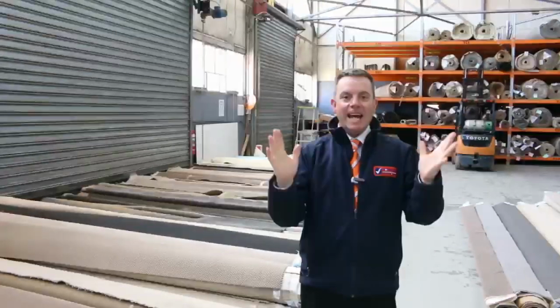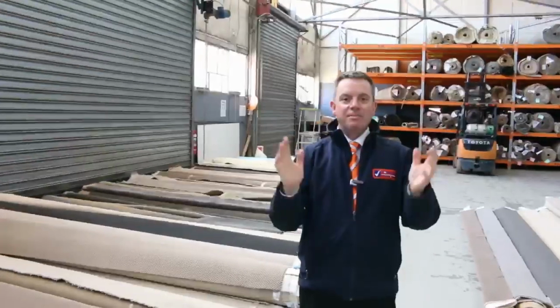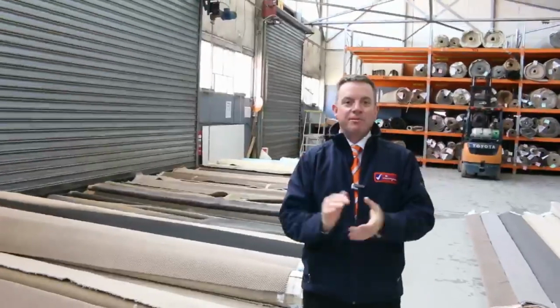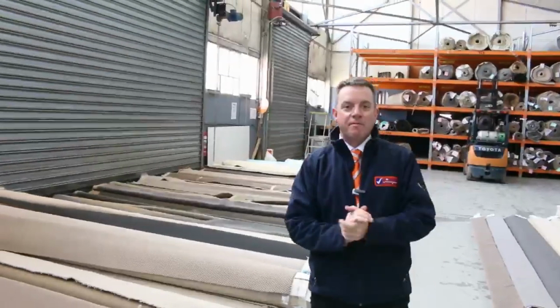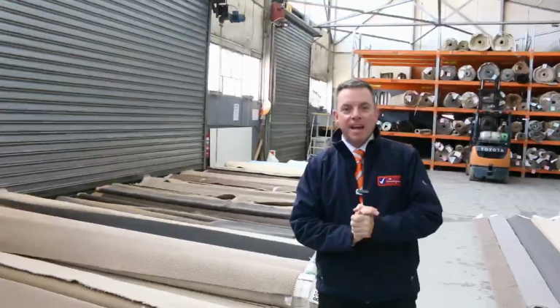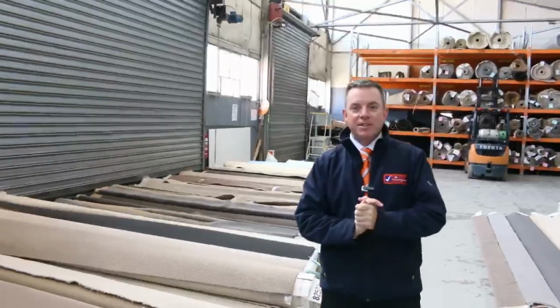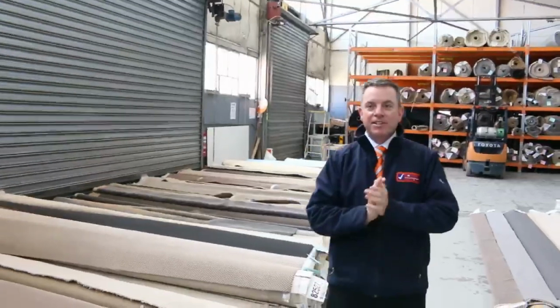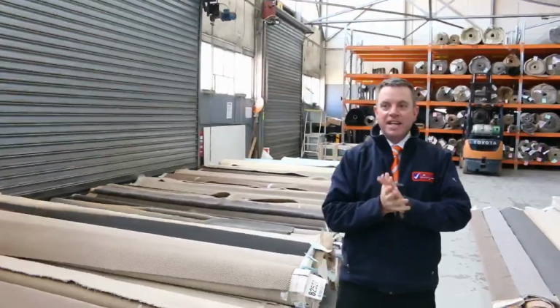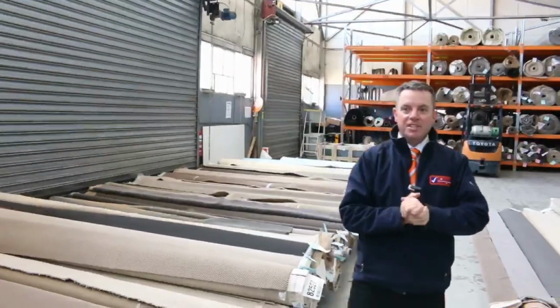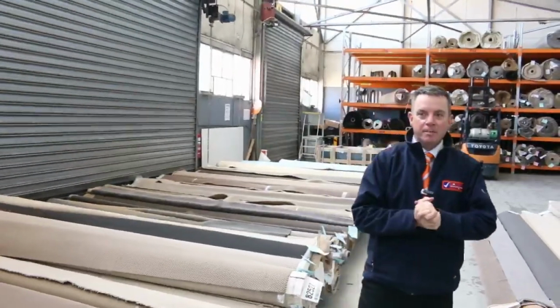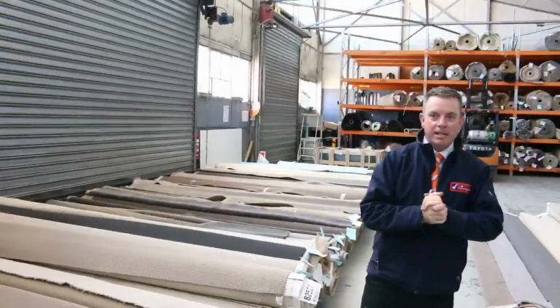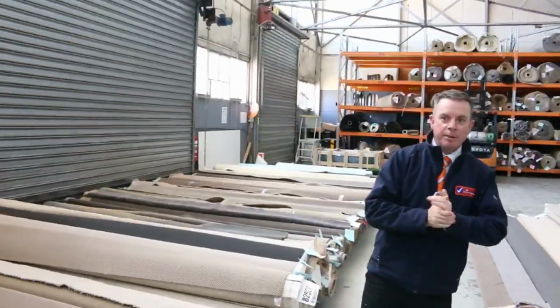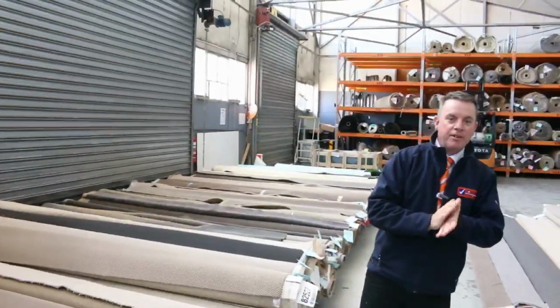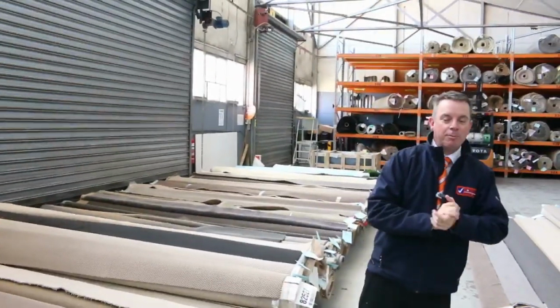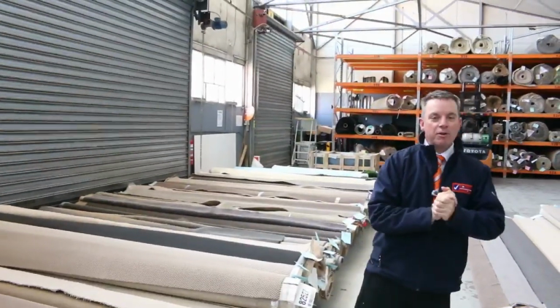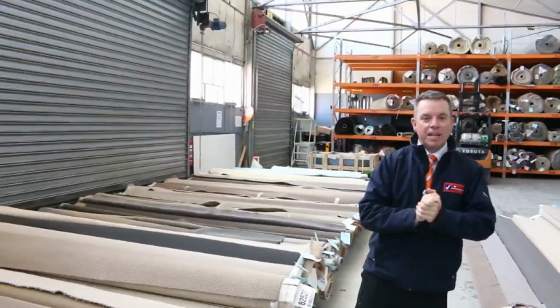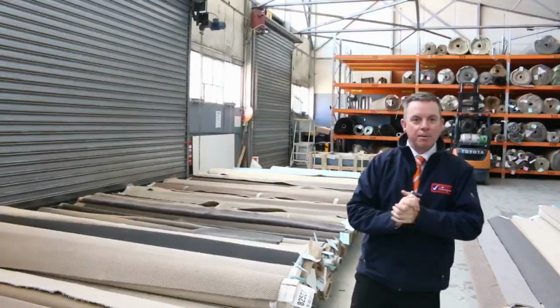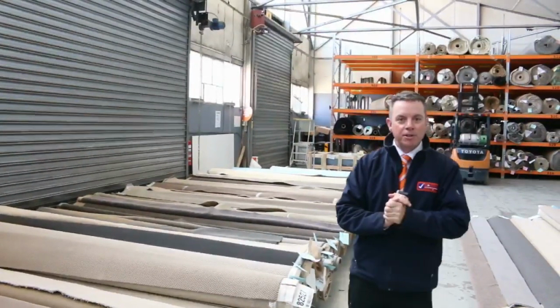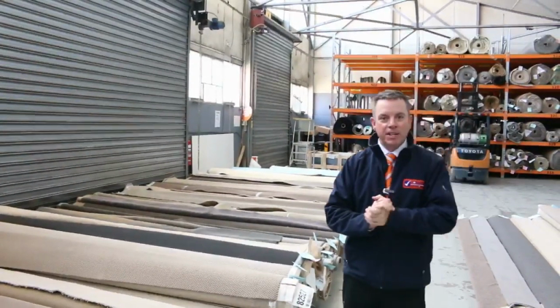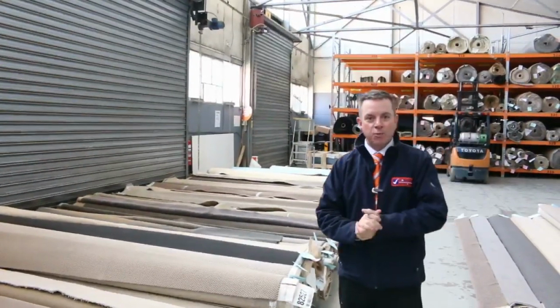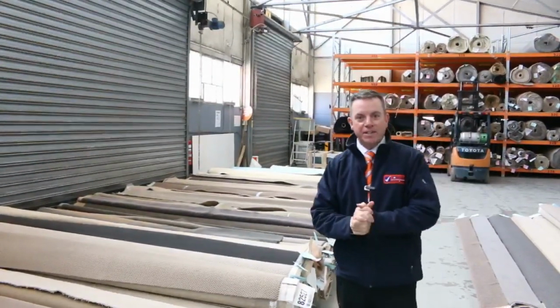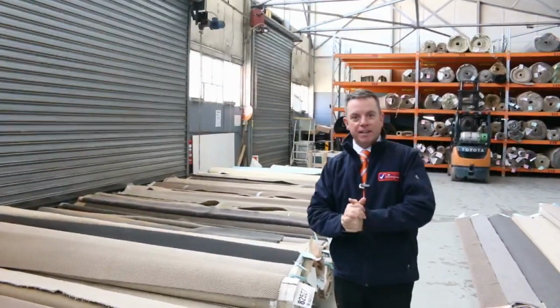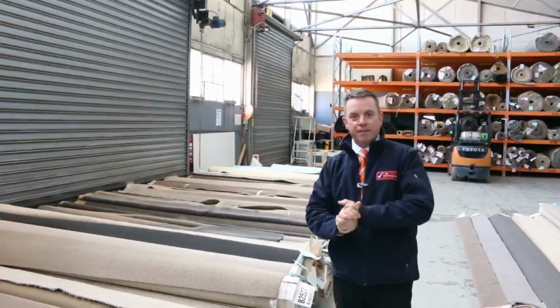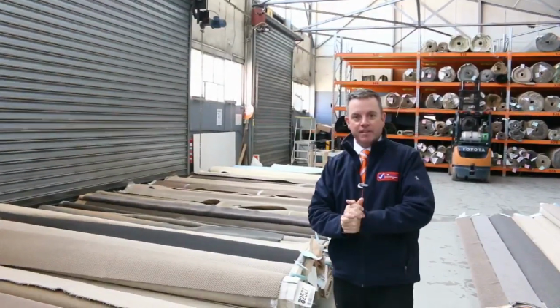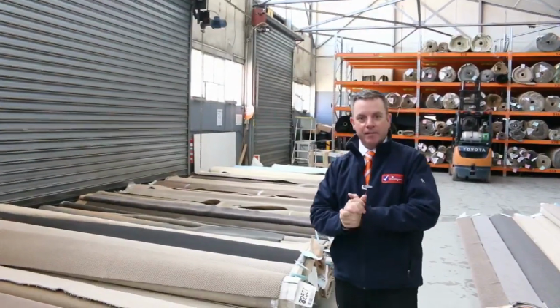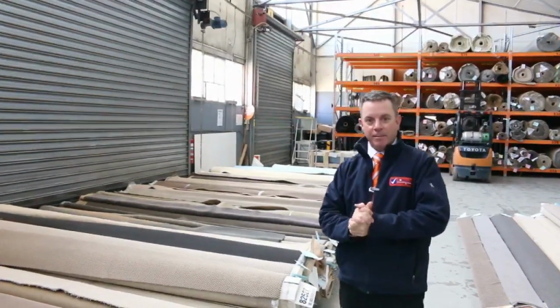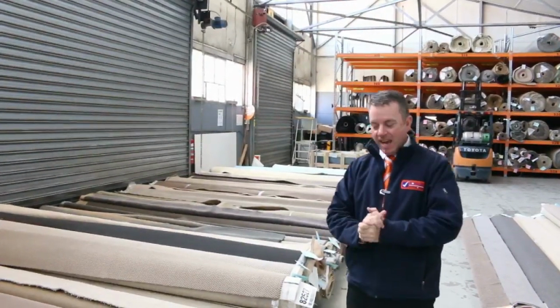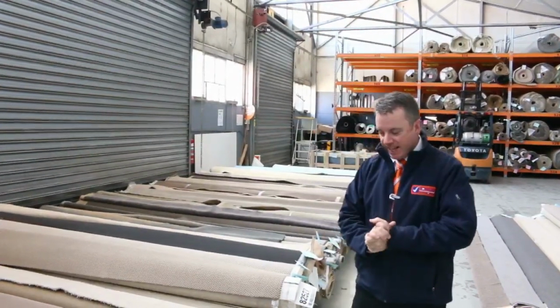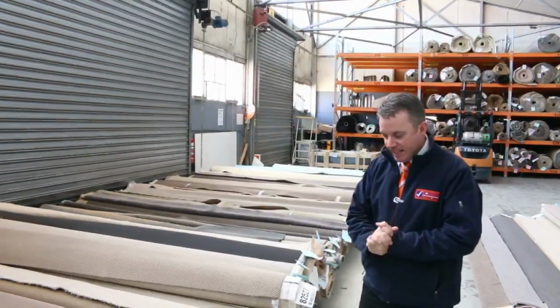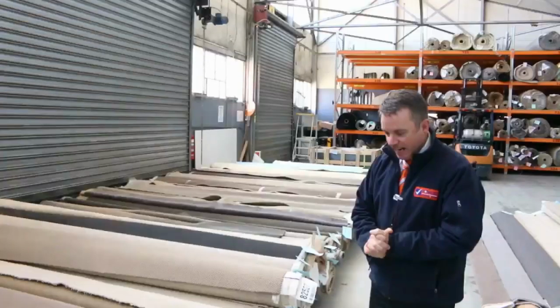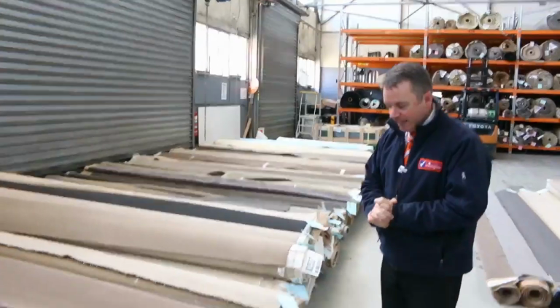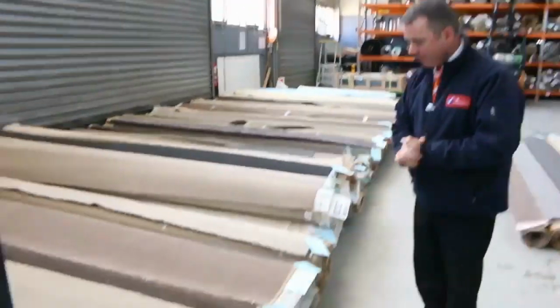G'day, I'm John from Fowles Auction and Sales. I'm here to preview tomorrow's carpet auction. It's Wednesday, the 1st of November at 10am.